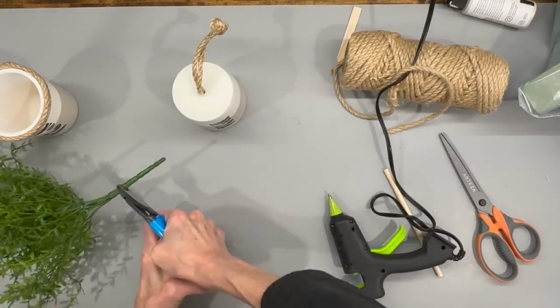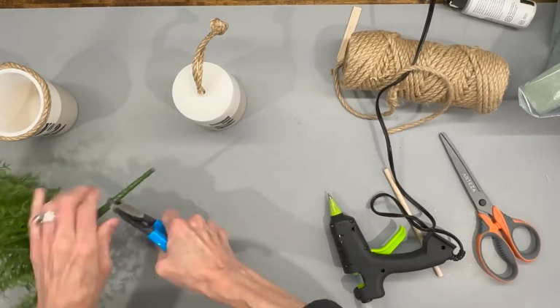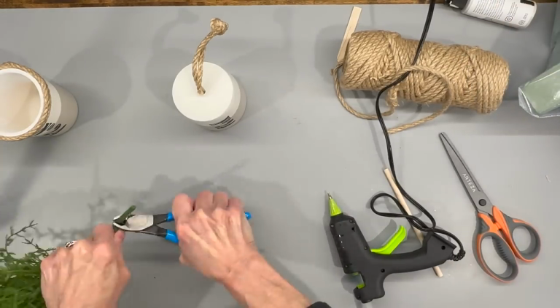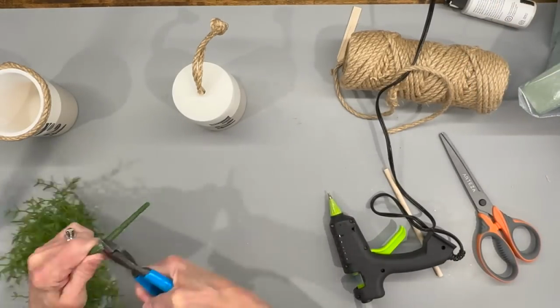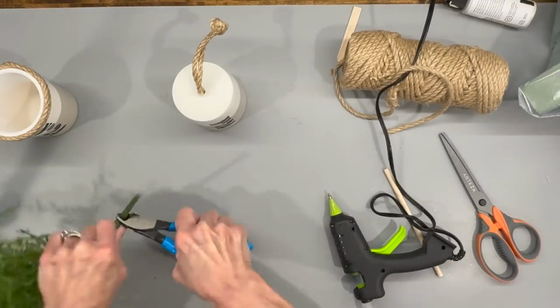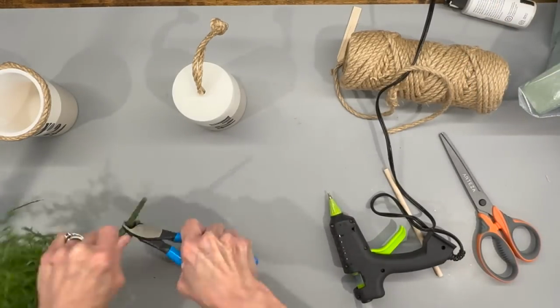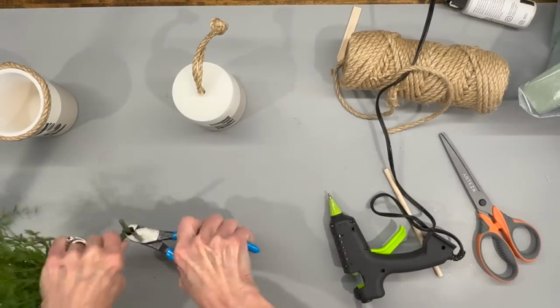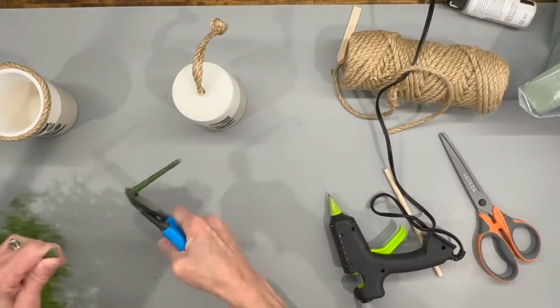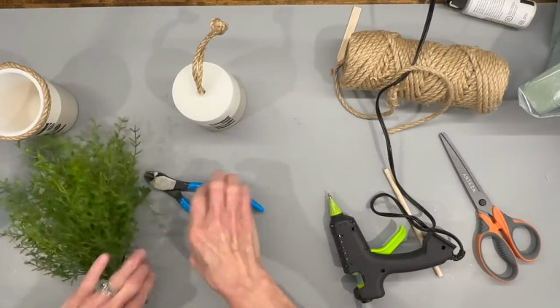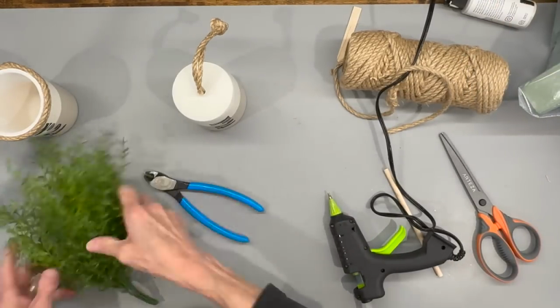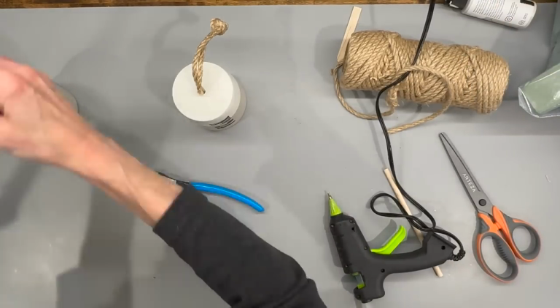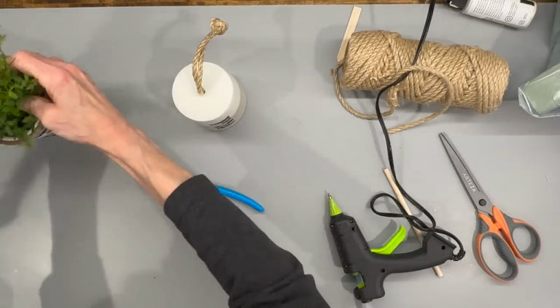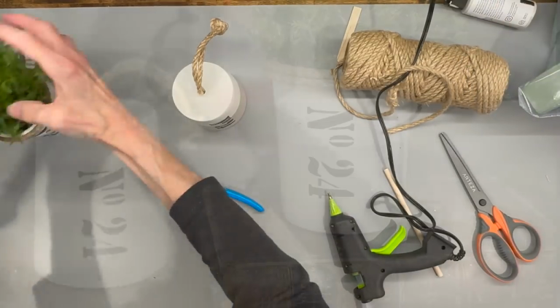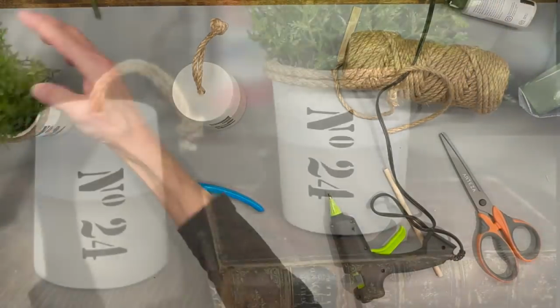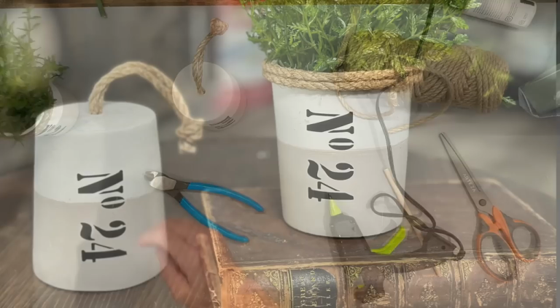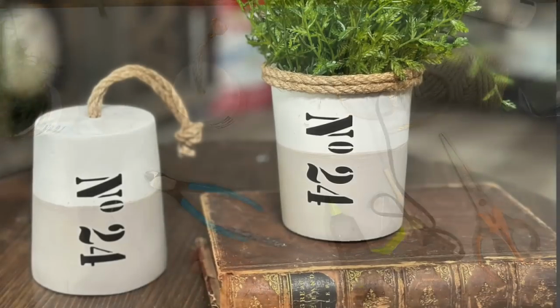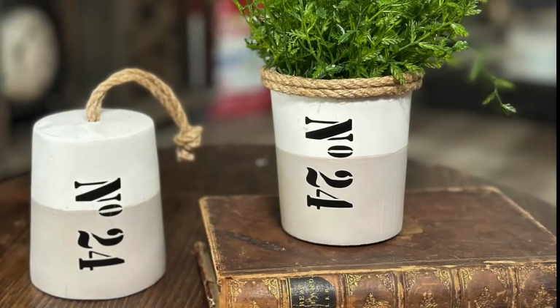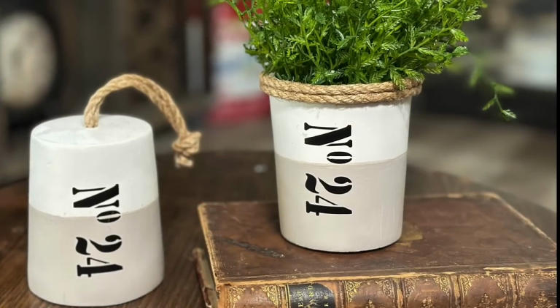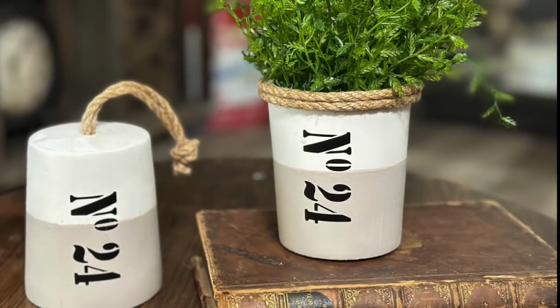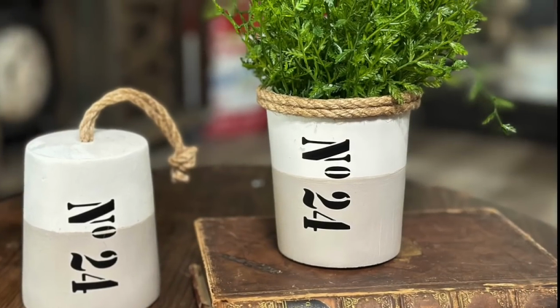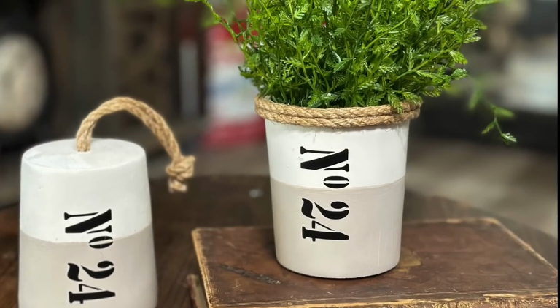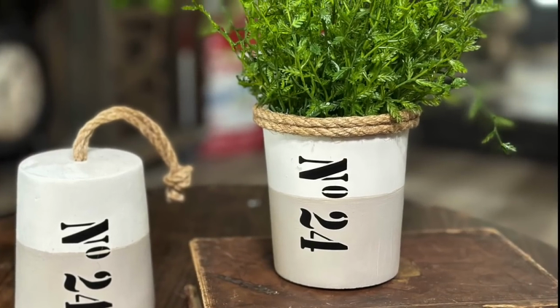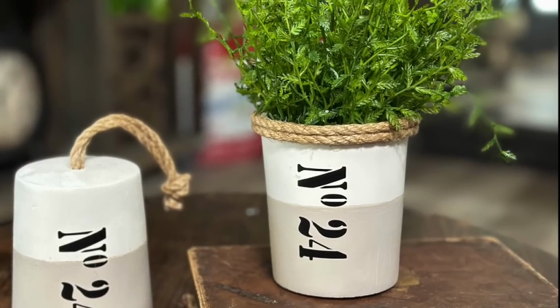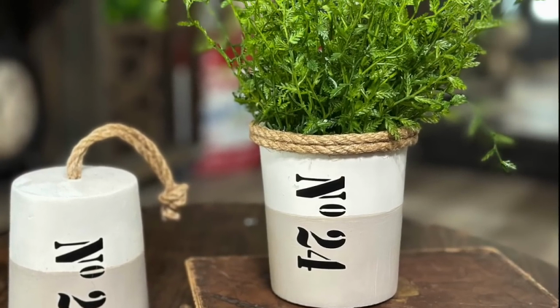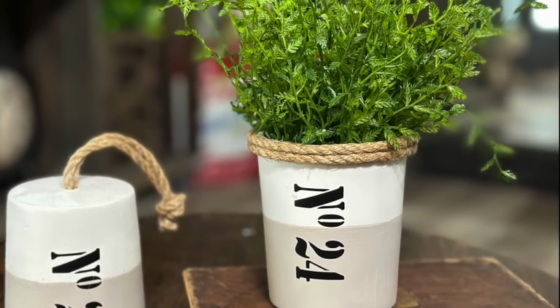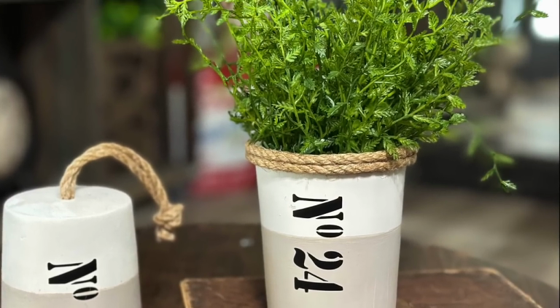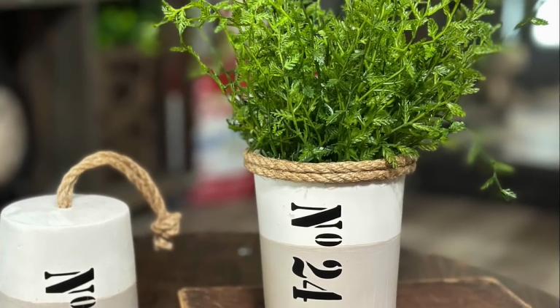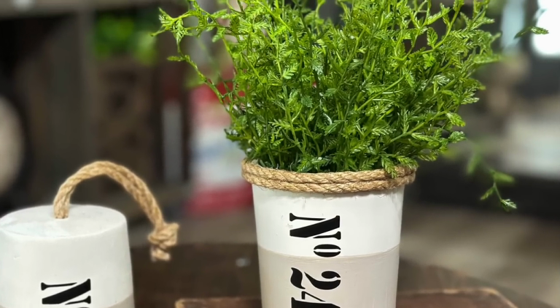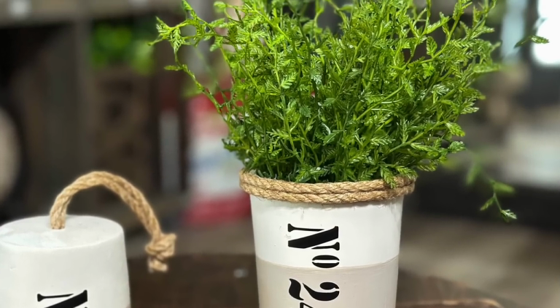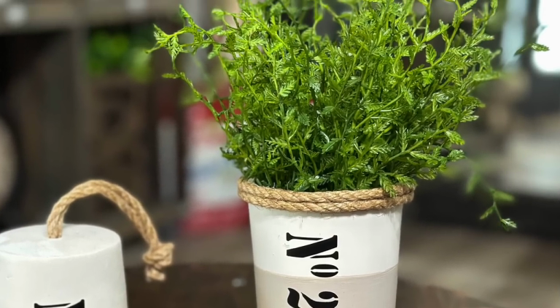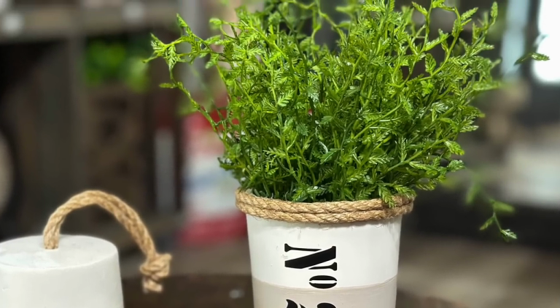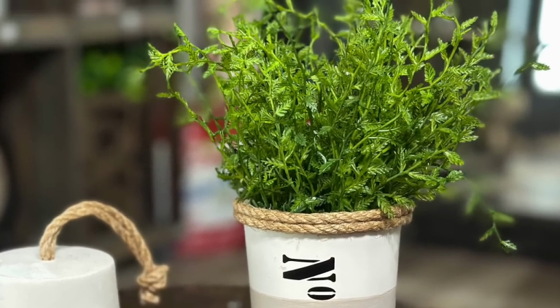Then I'm taking some greenery that I got at Hobby Lobby and putting it right down into the middle of my vase — just going to stick it in there. I think these turned out so cute, let me know what you think in the comments below.